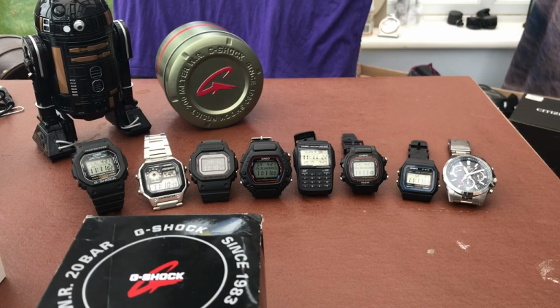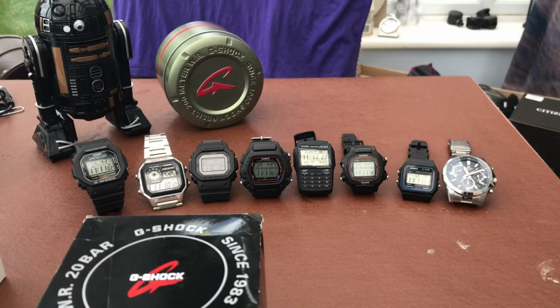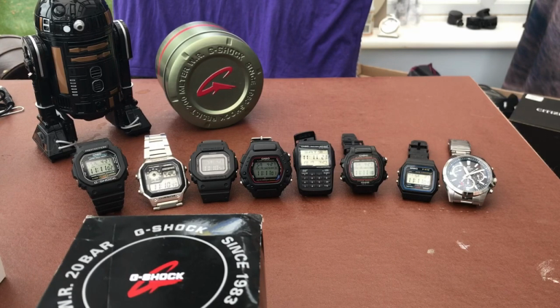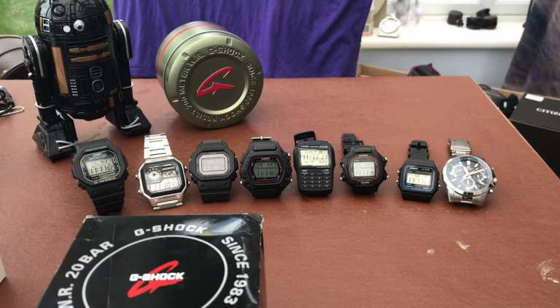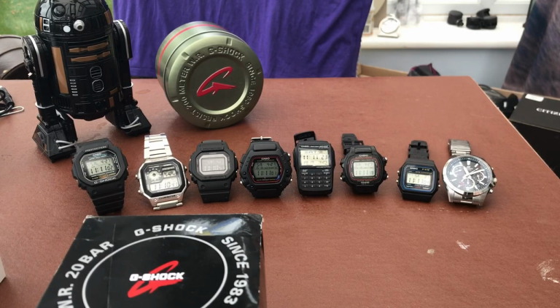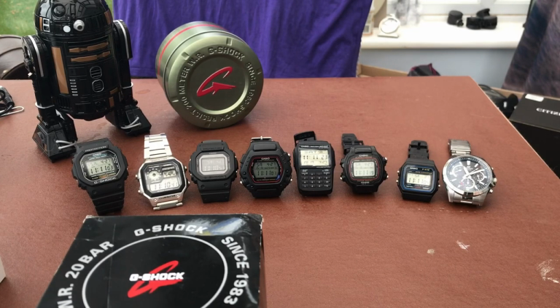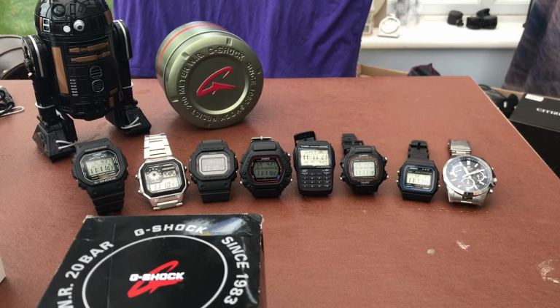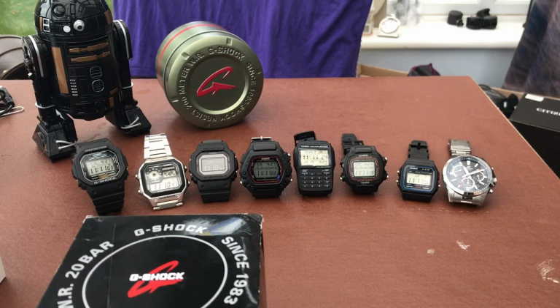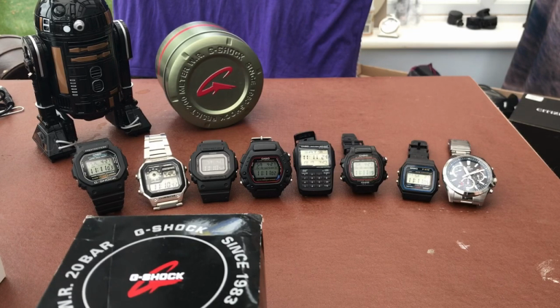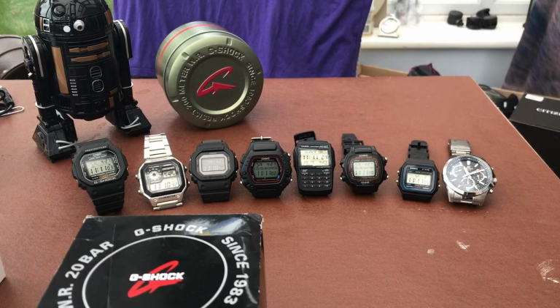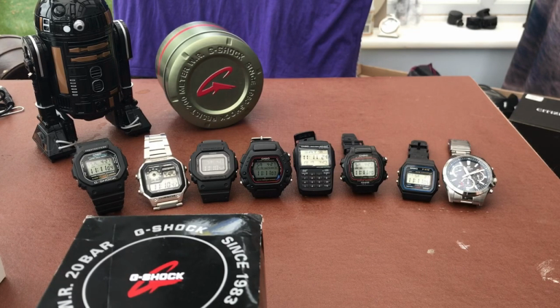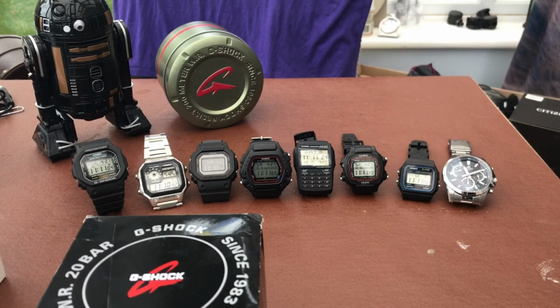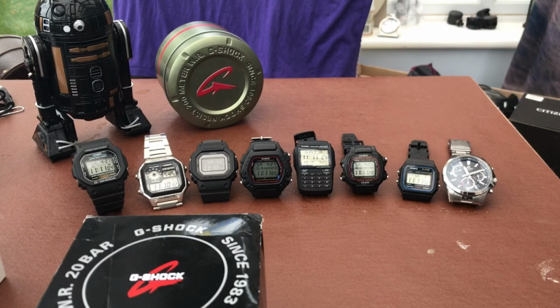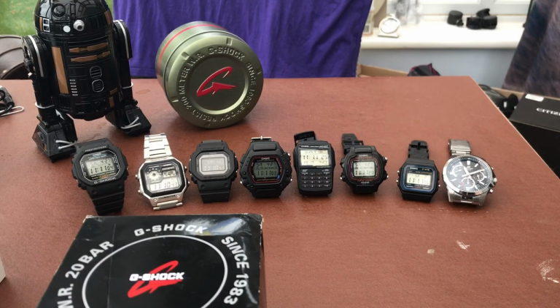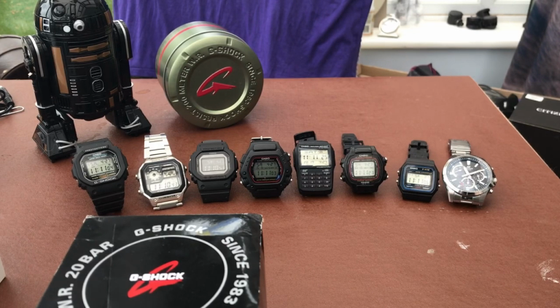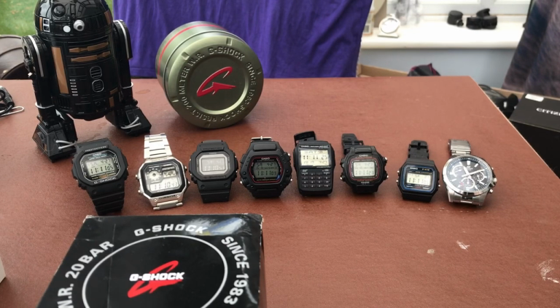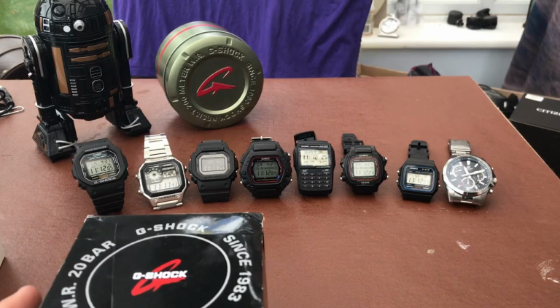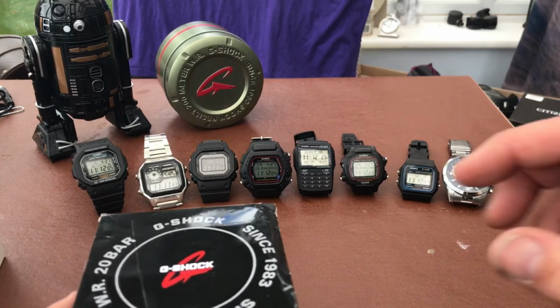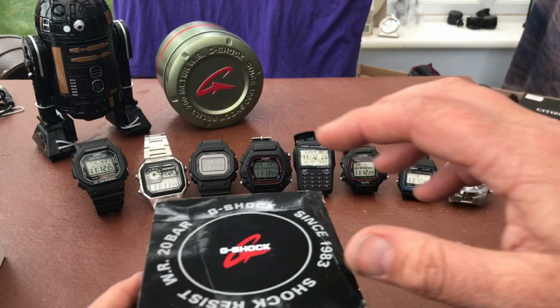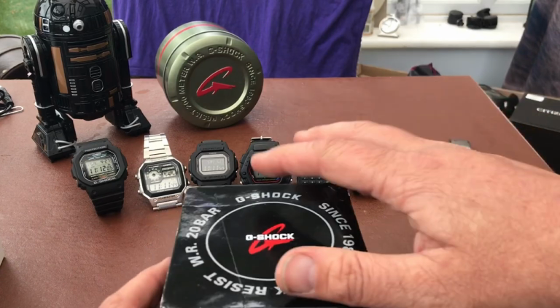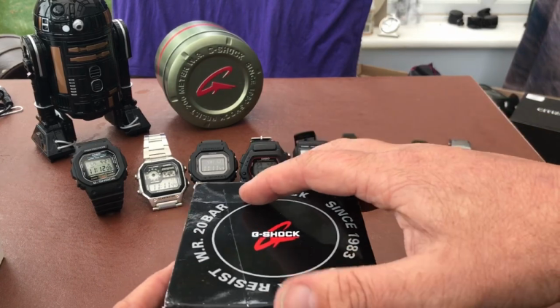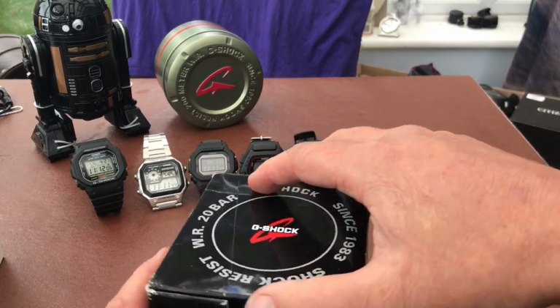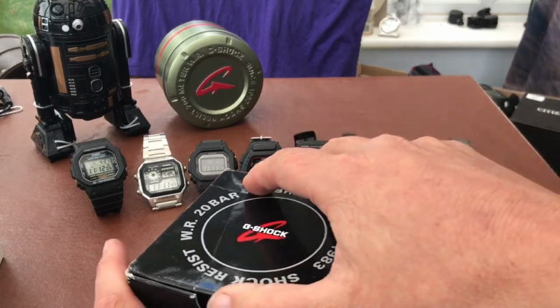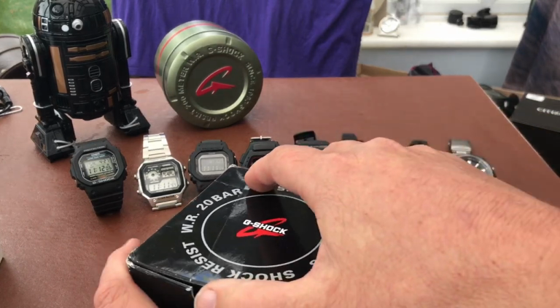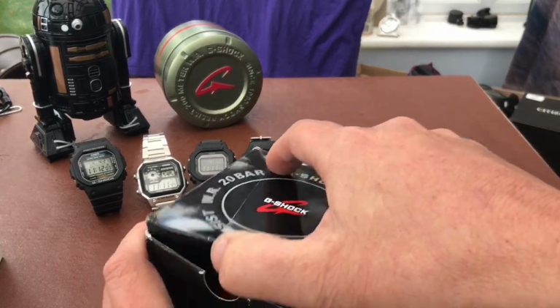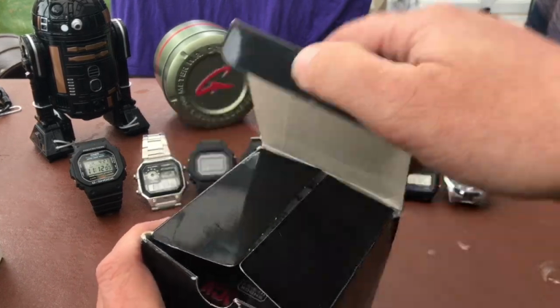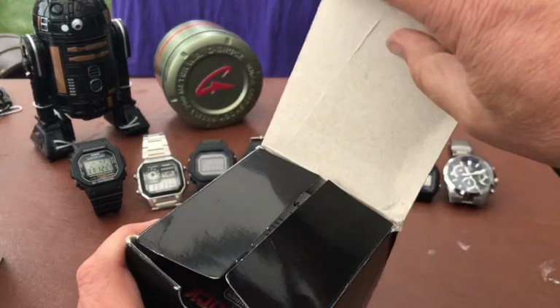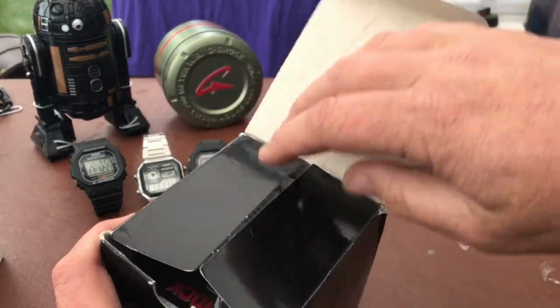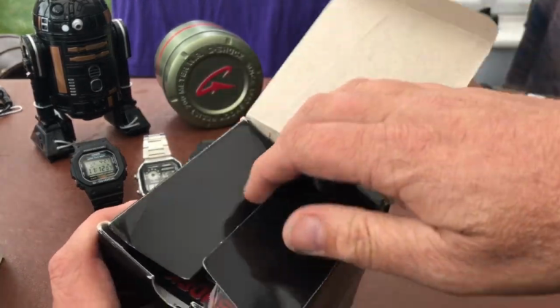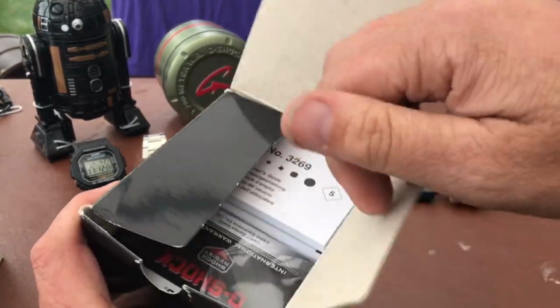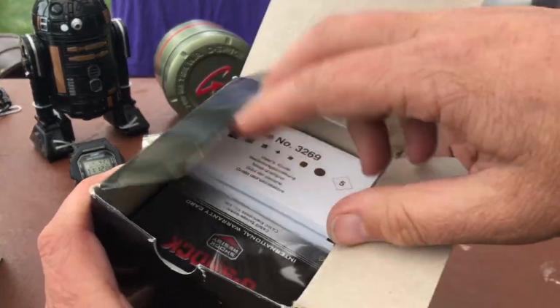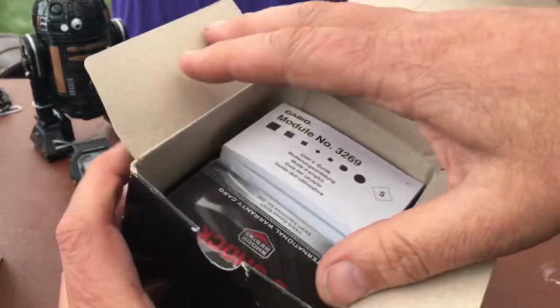So I thought I'd go for a different shape G-Shock. So we'll just get into it and pop this one open.